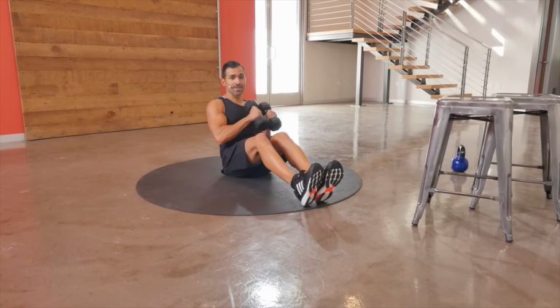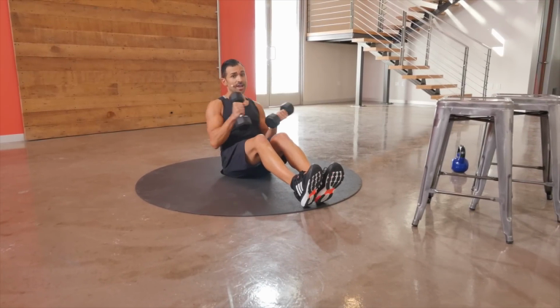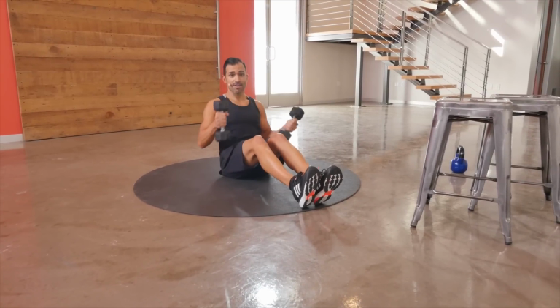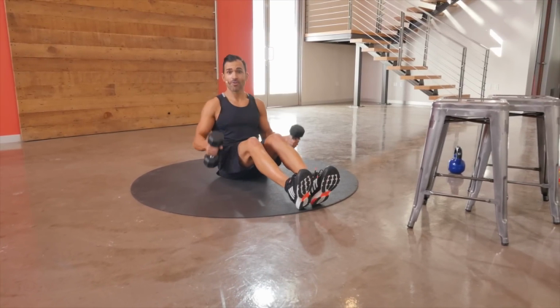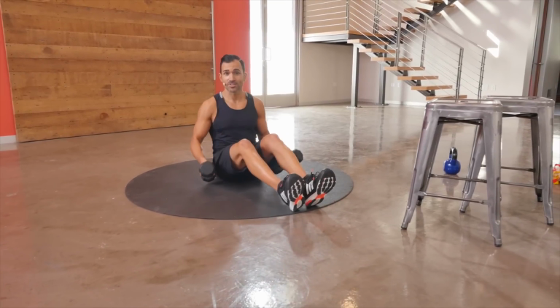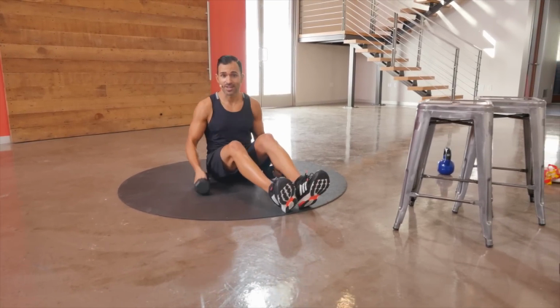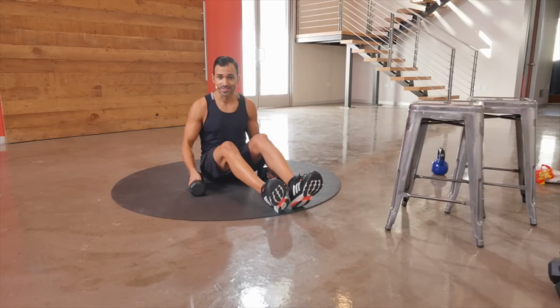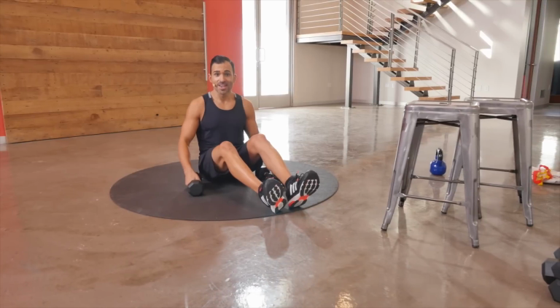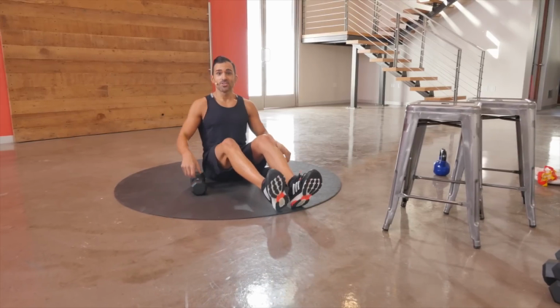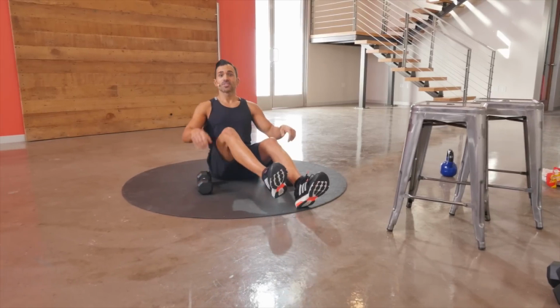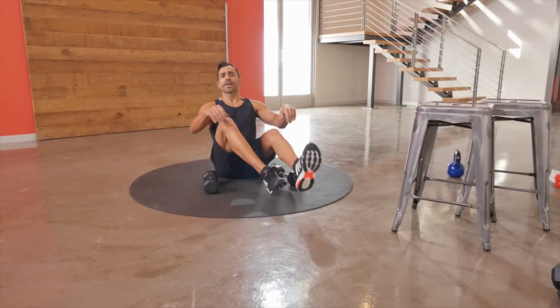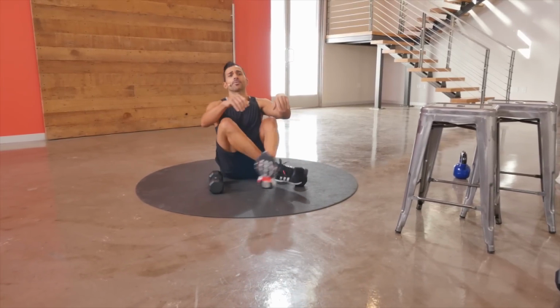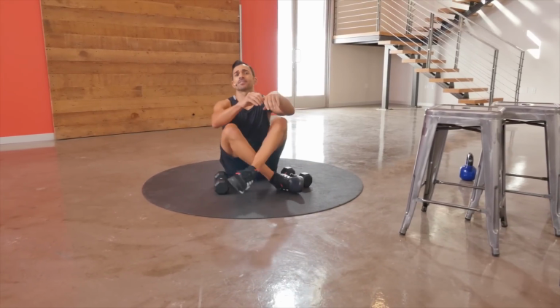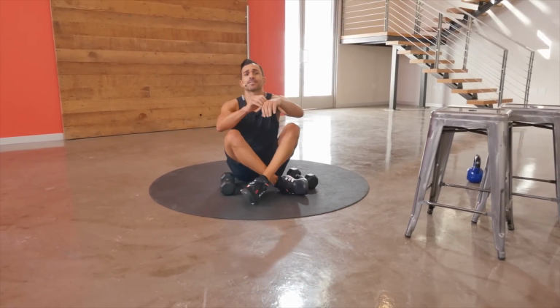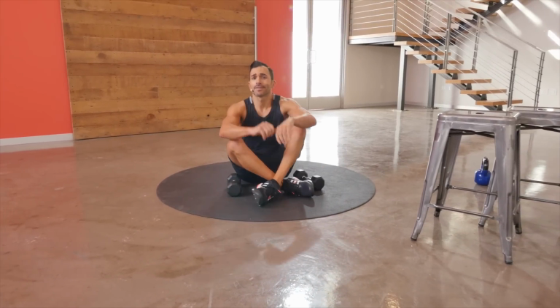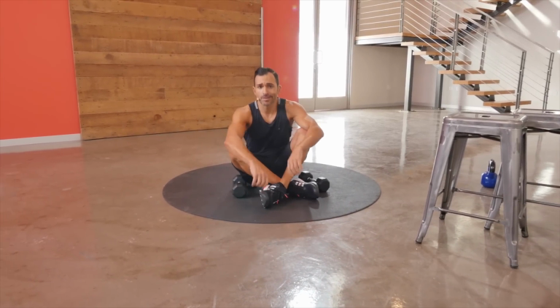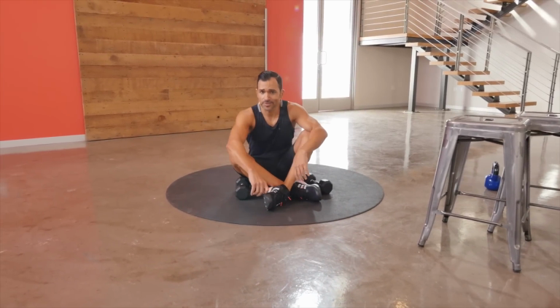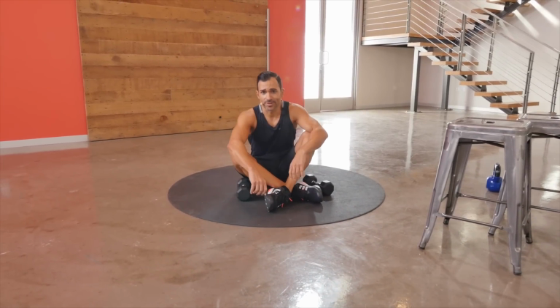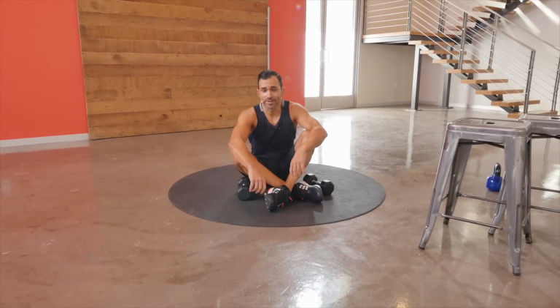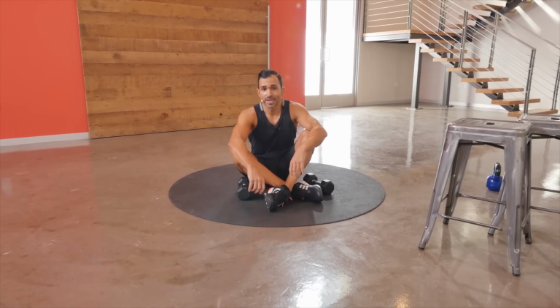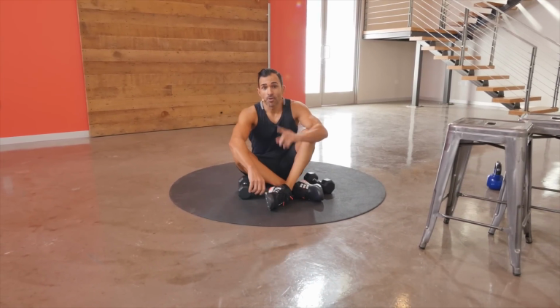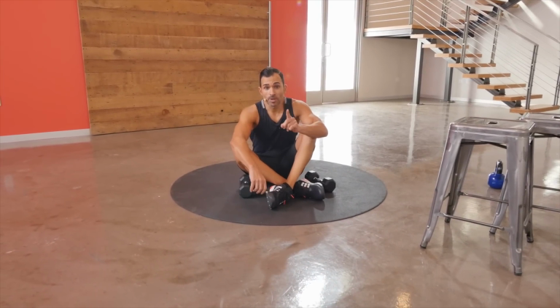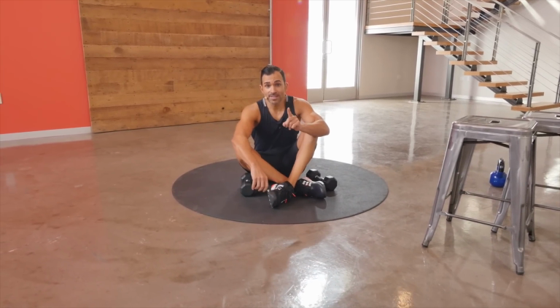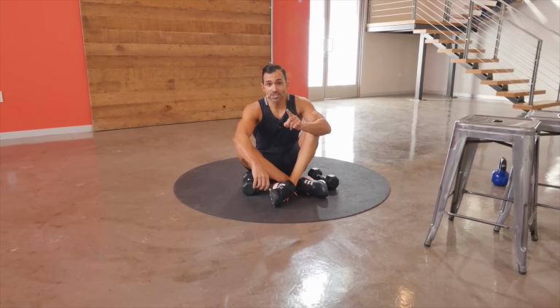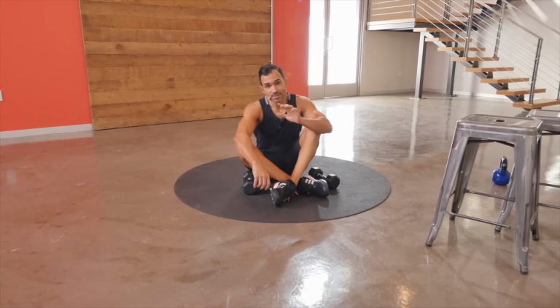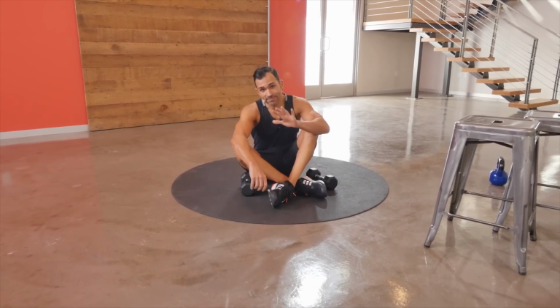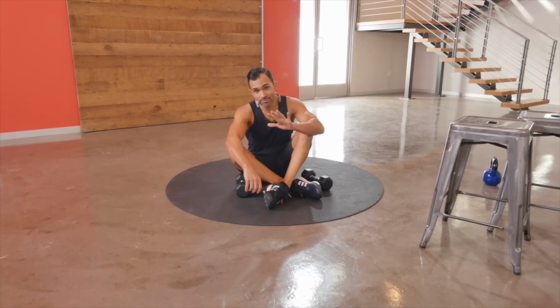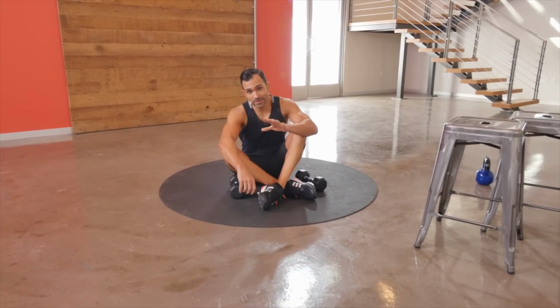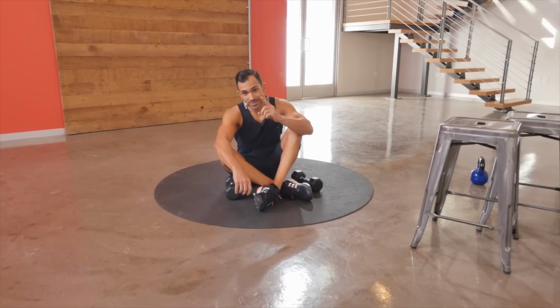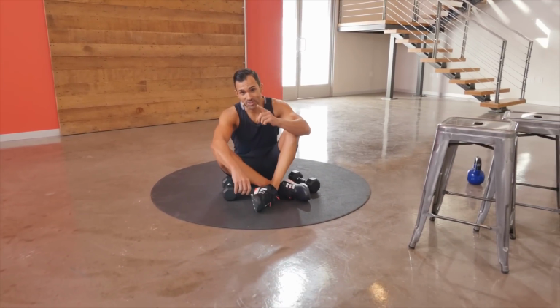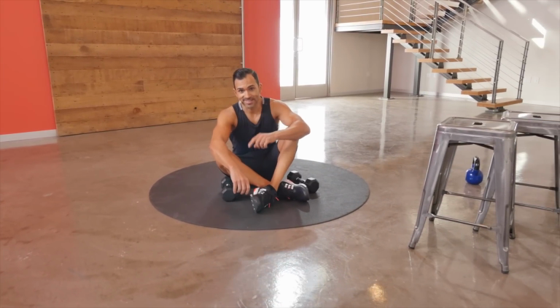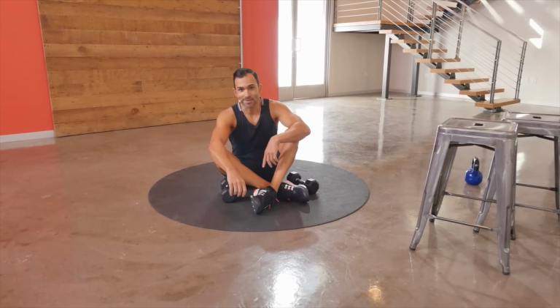Now you've got four exercises using those hand weights that have been sitting in your closet forever. One minute each, five rounds. I'll see you next time.